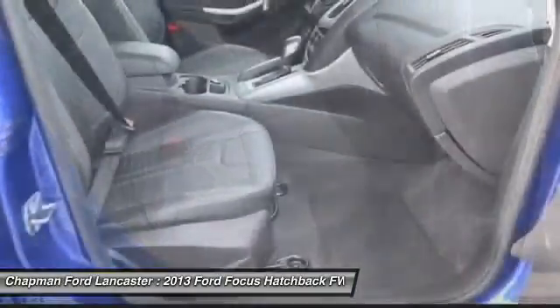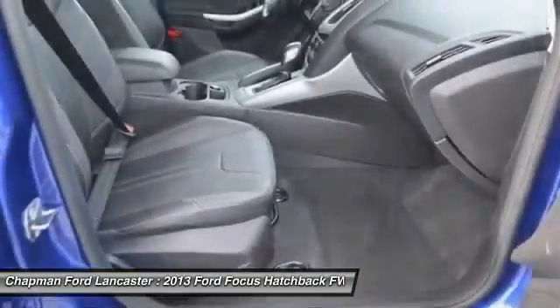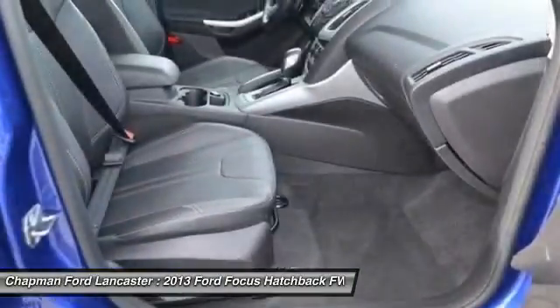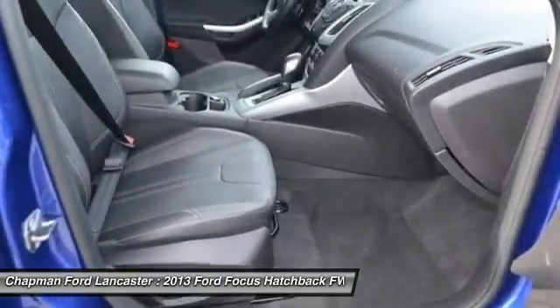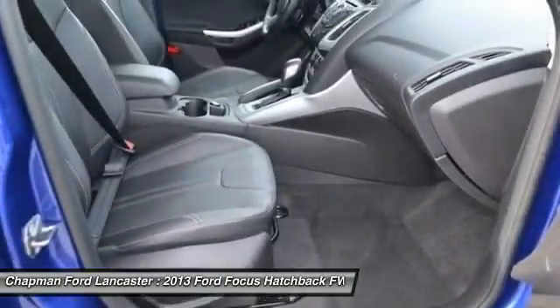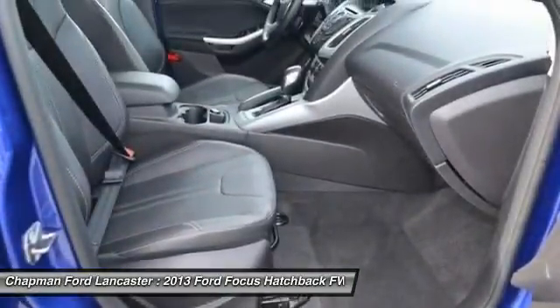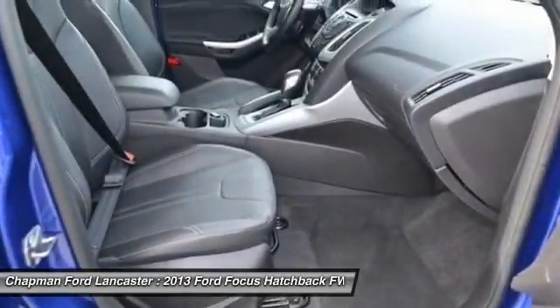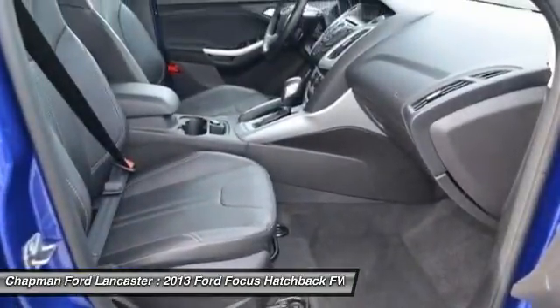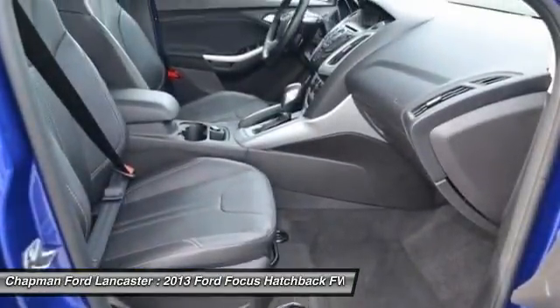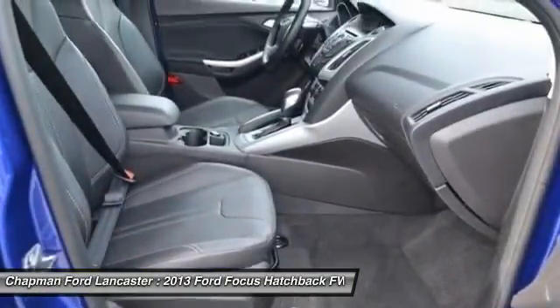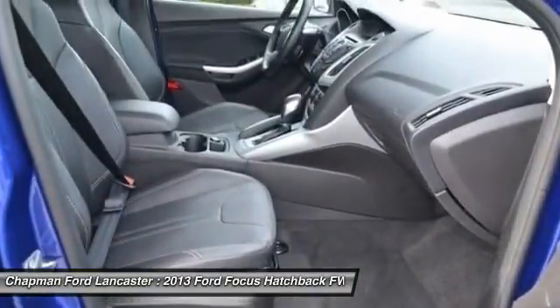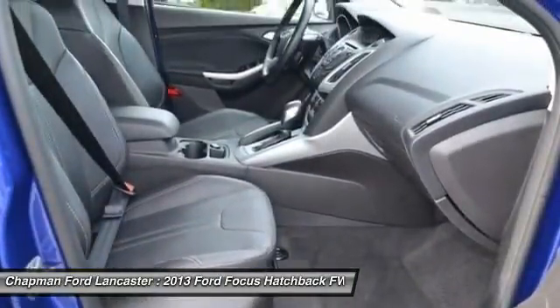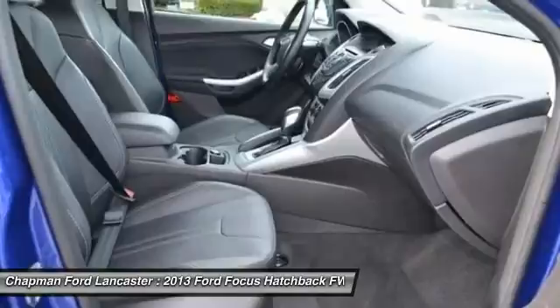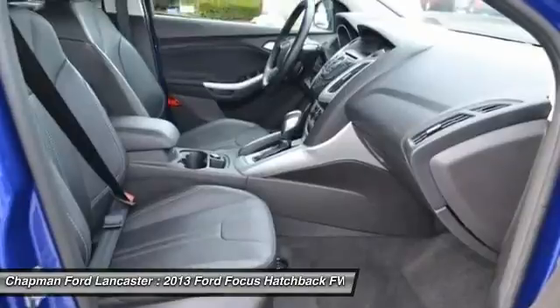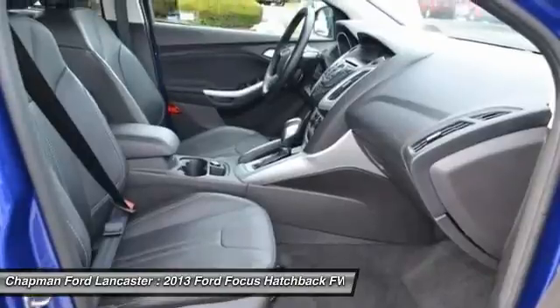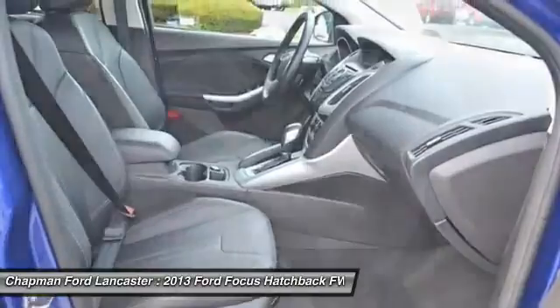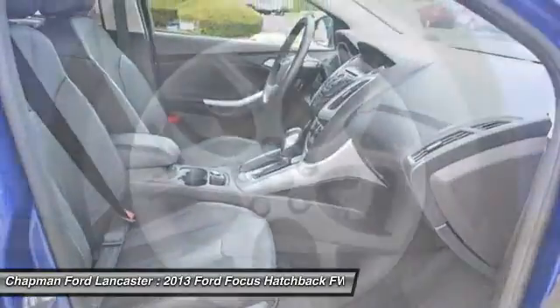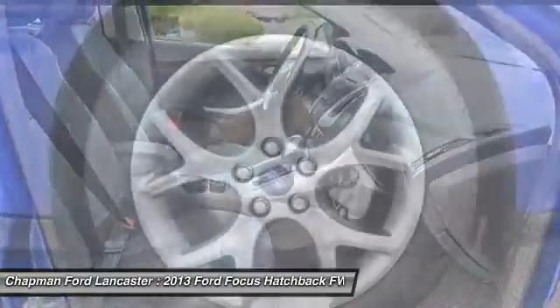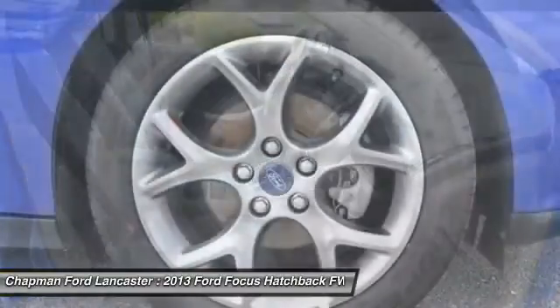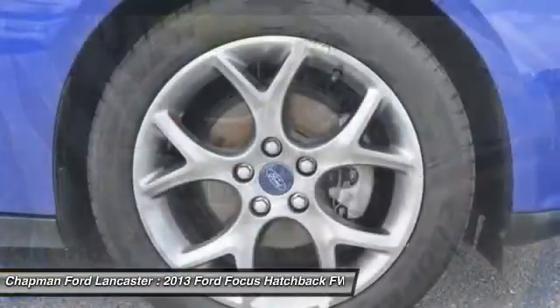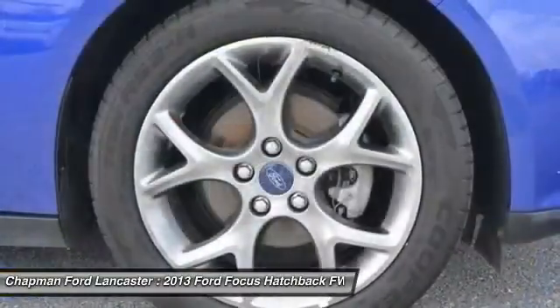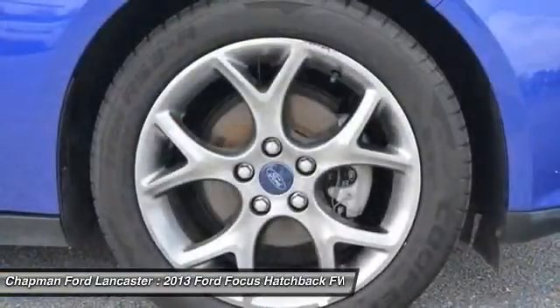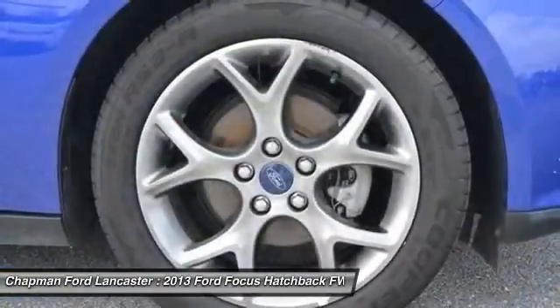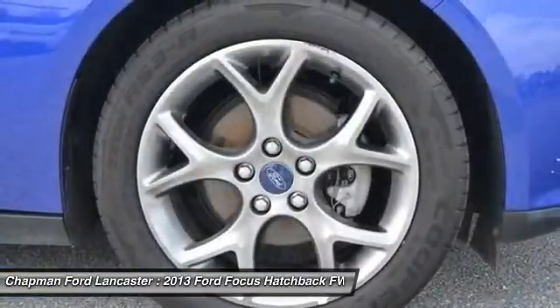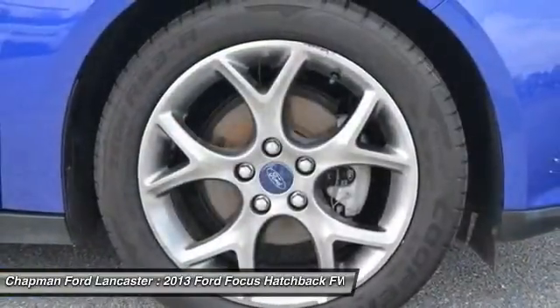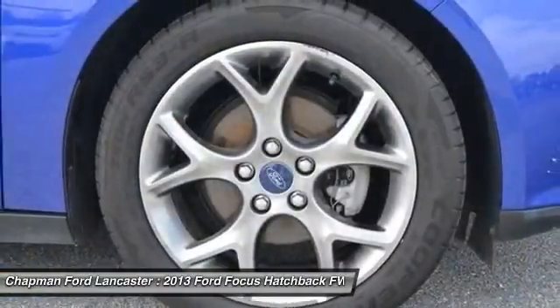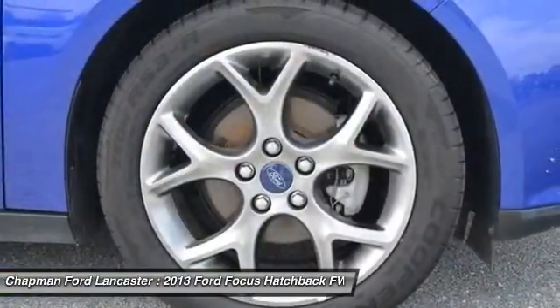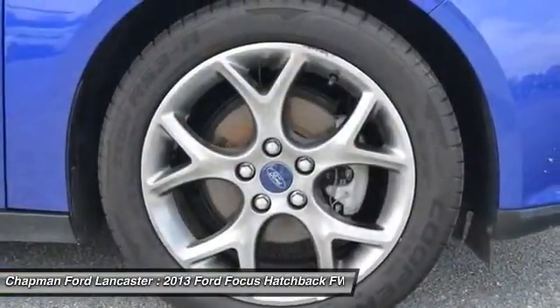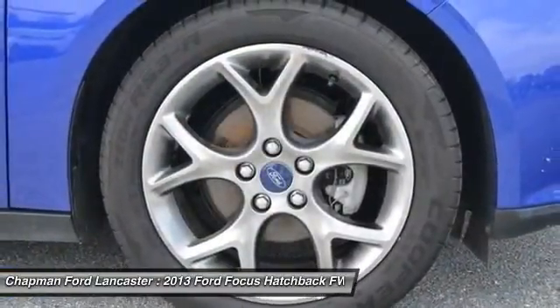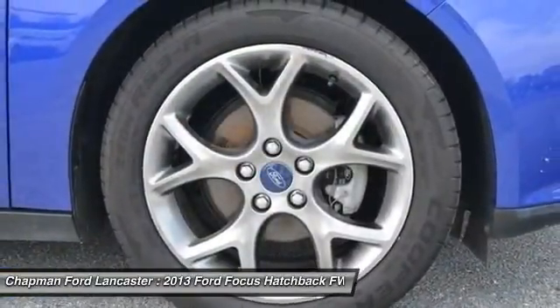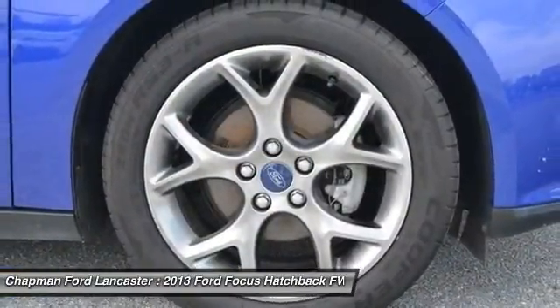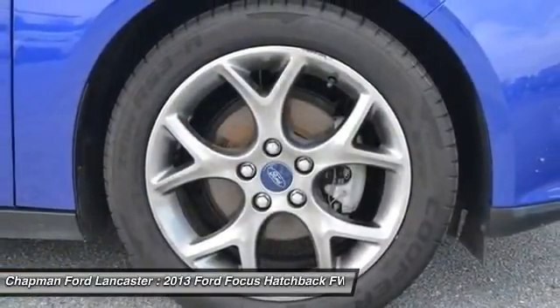If the Chapman emblem isn't on the back of your vehicle, you probably paid too much.